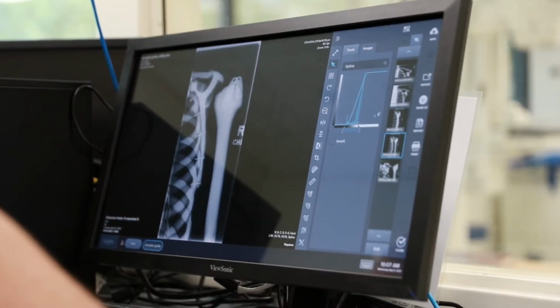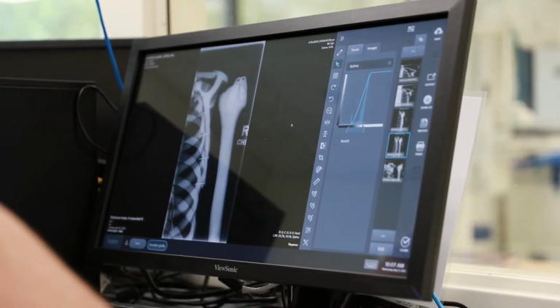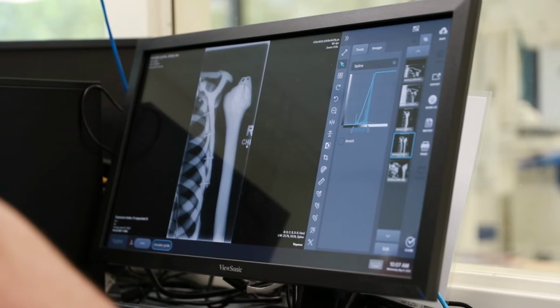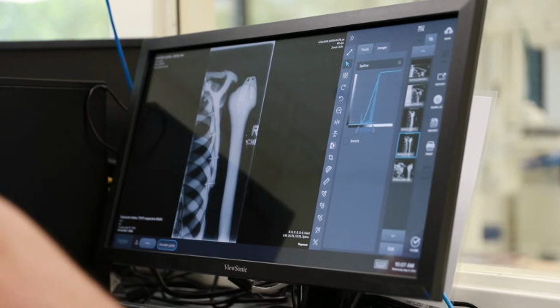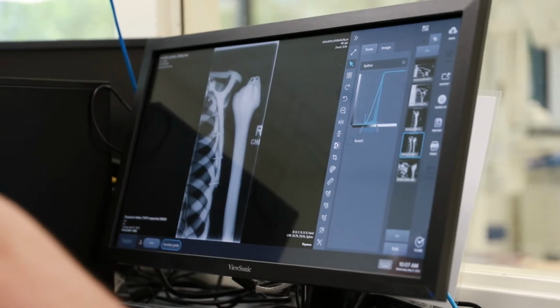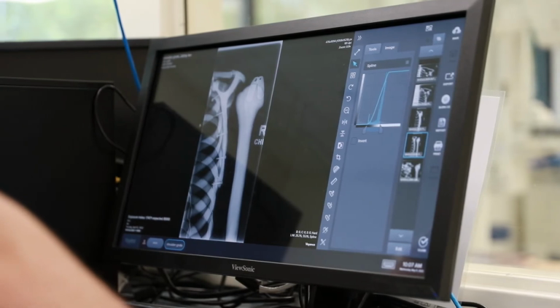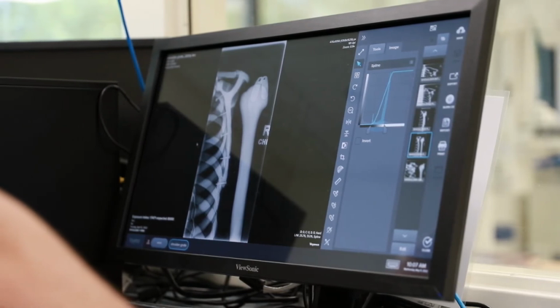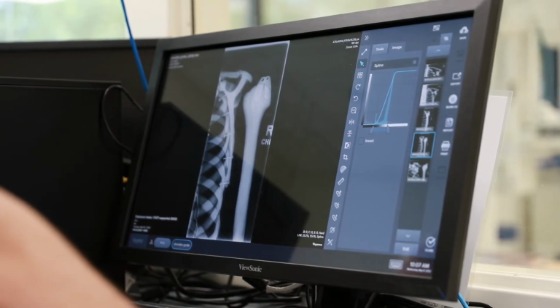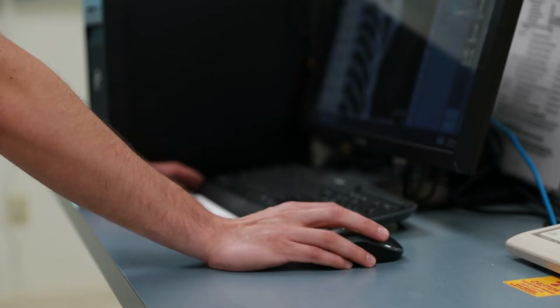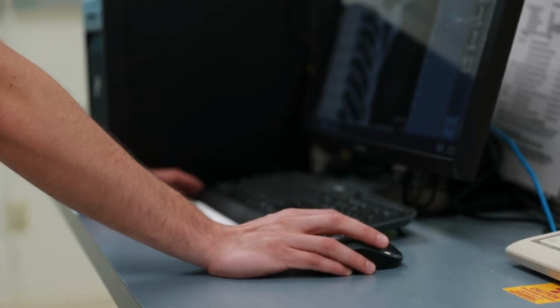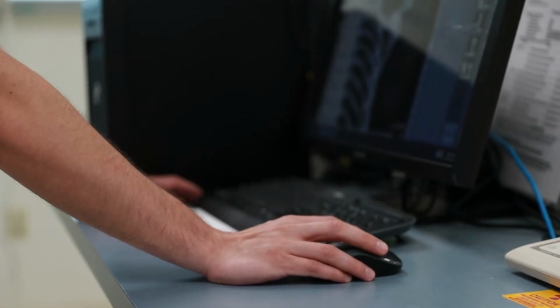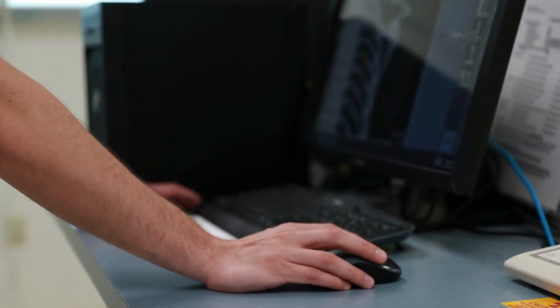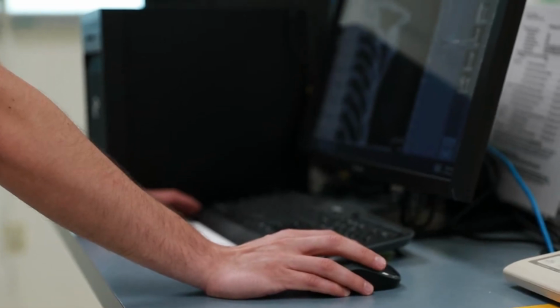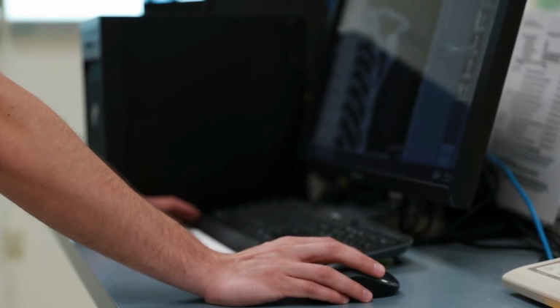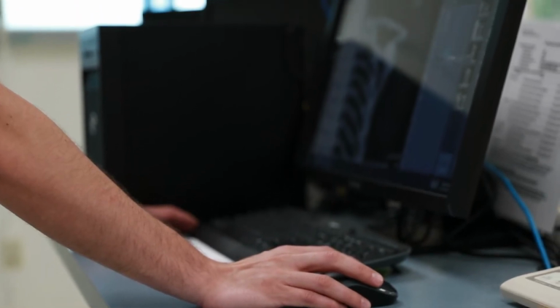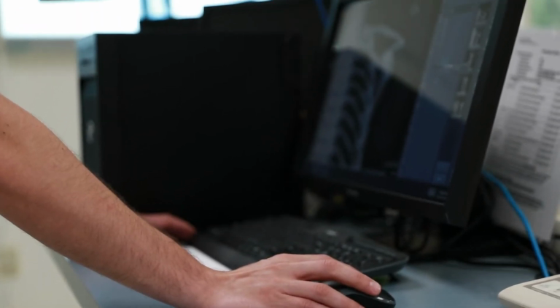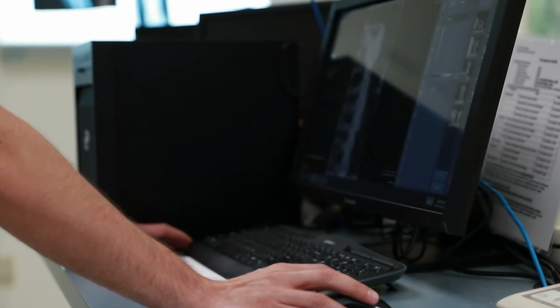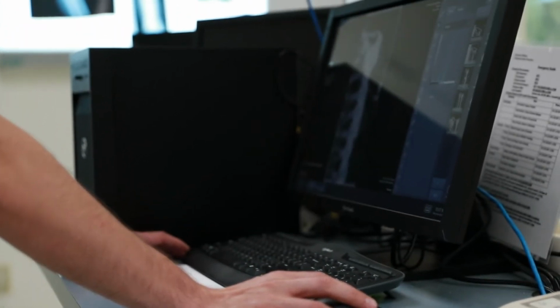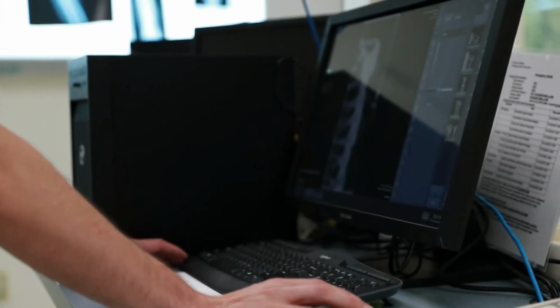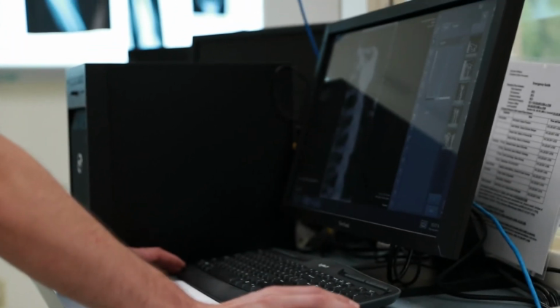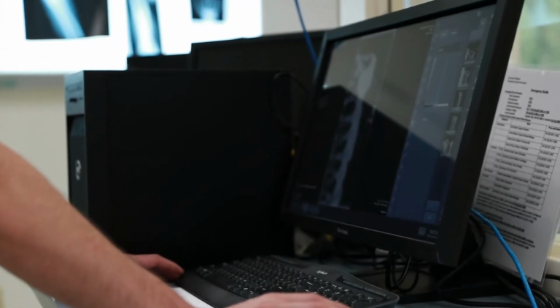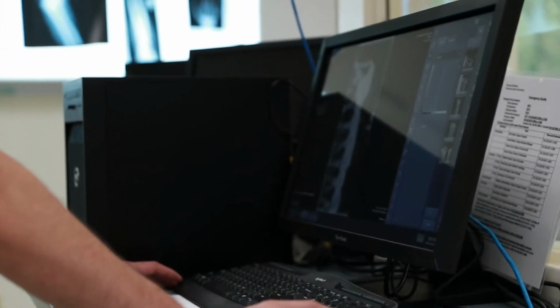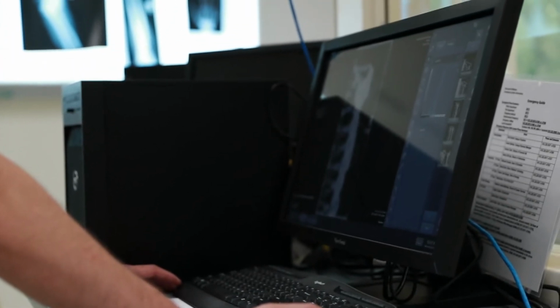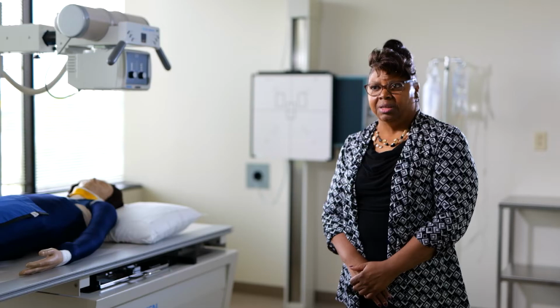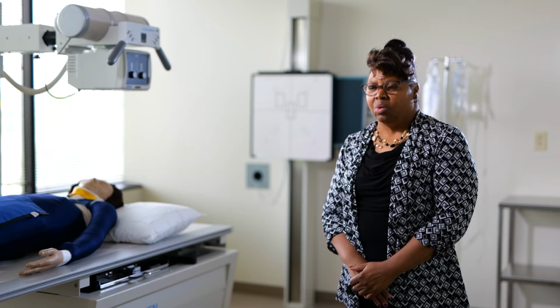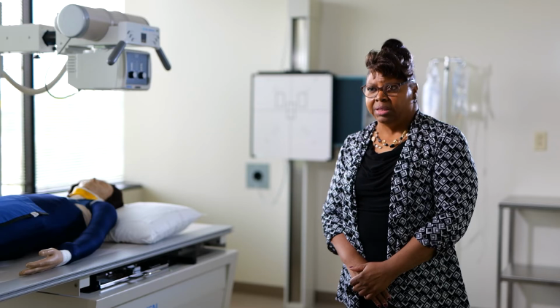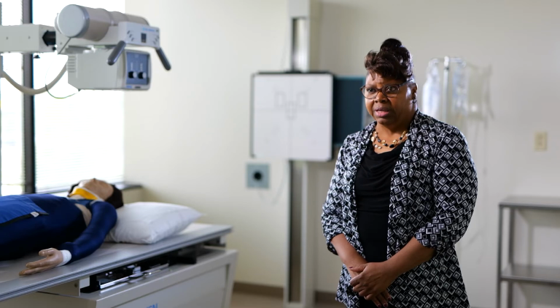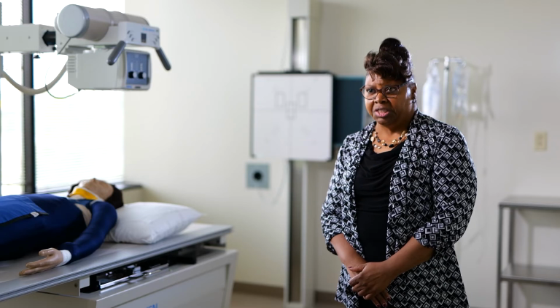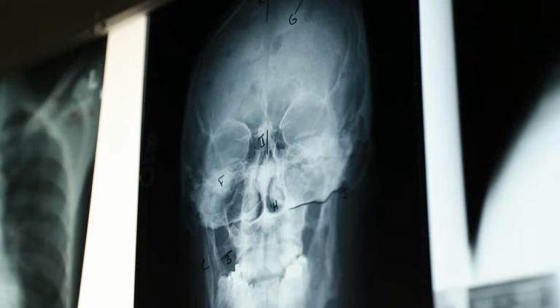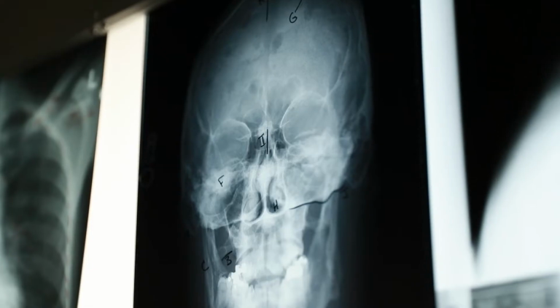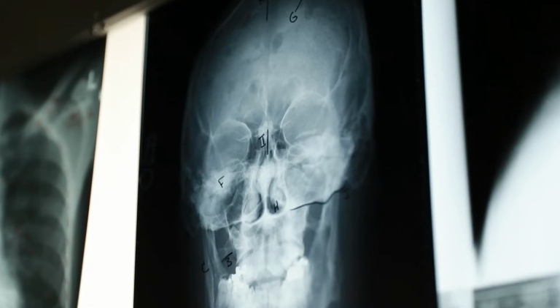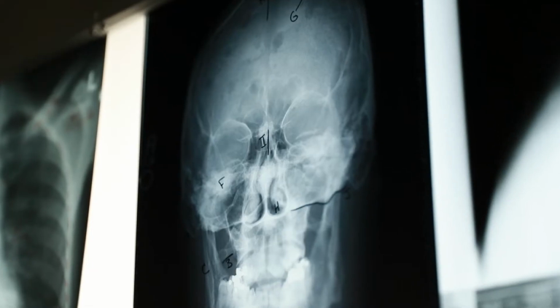They get a lot of training with computer work and how to view things on the computer, how to evaluate what the computer is telling them to get quality images.